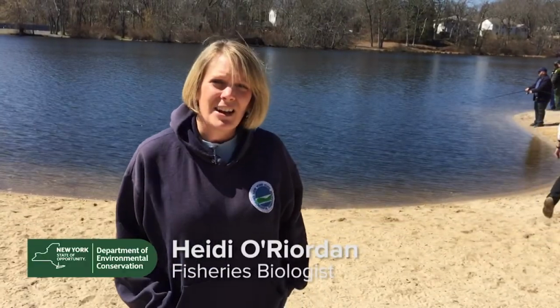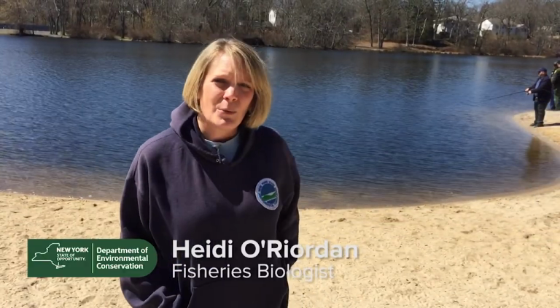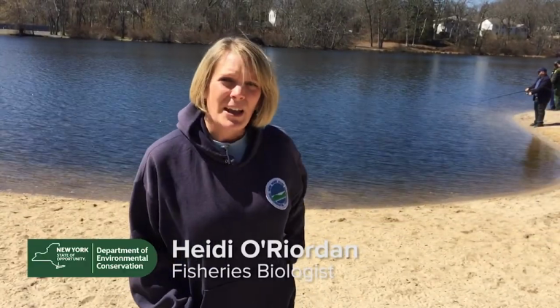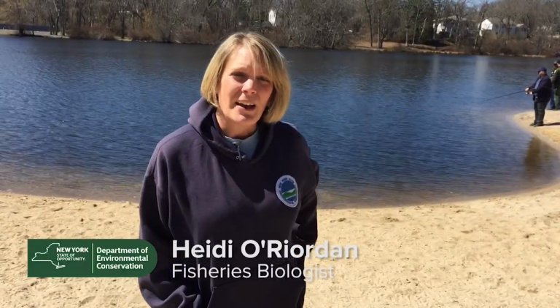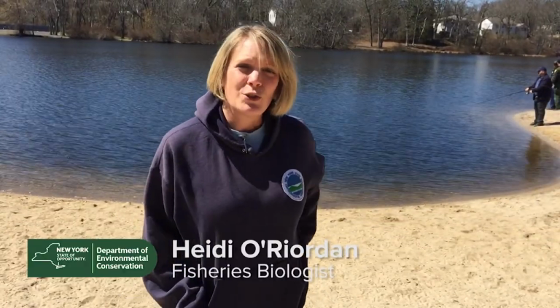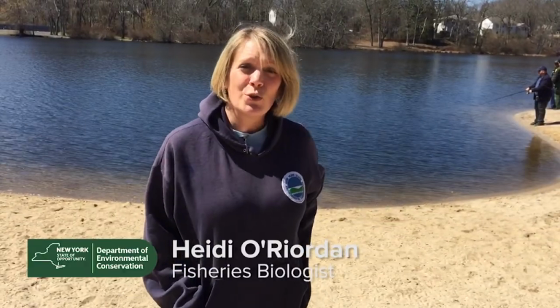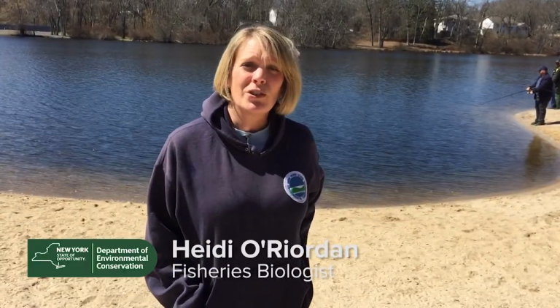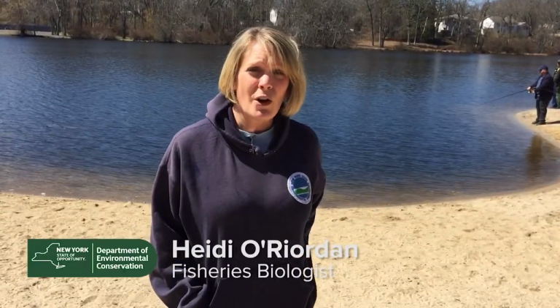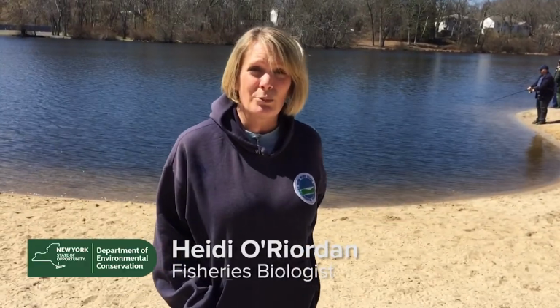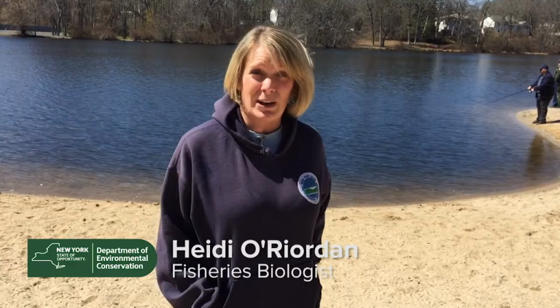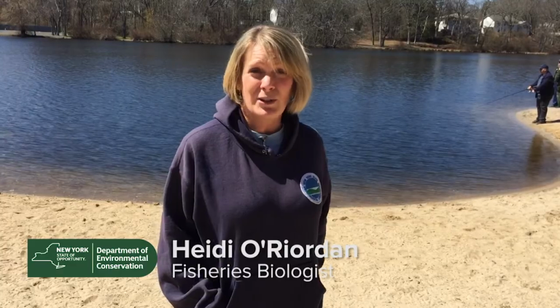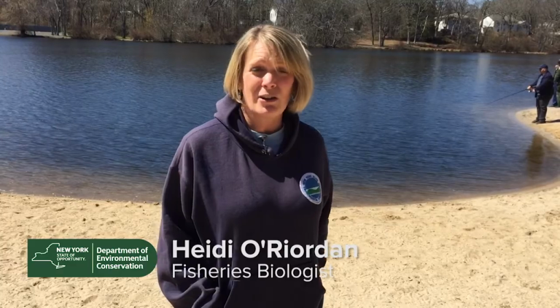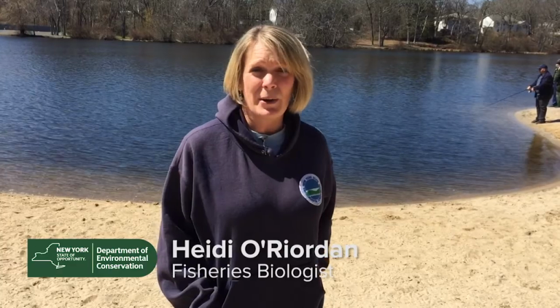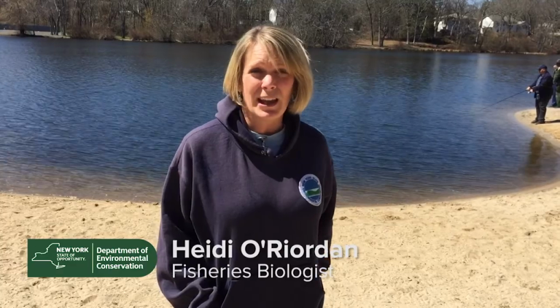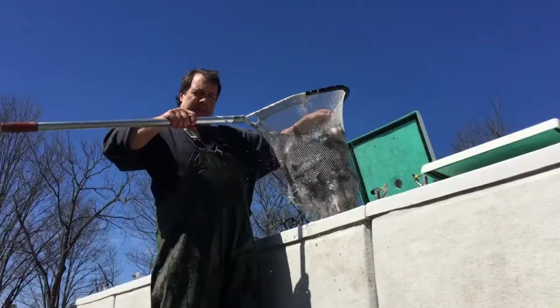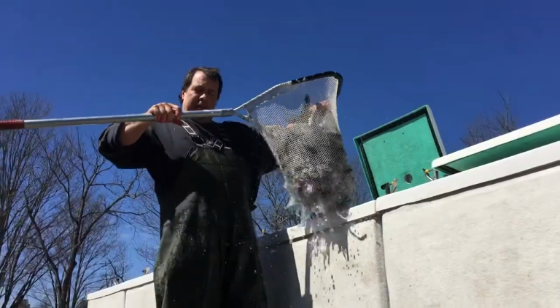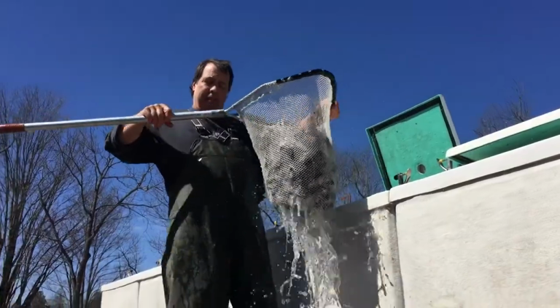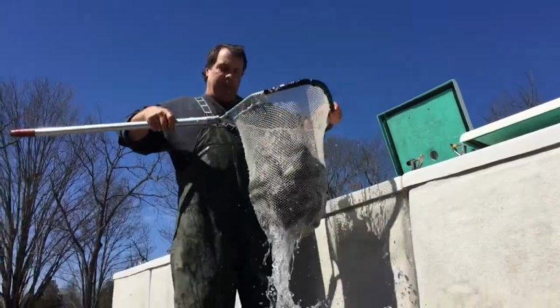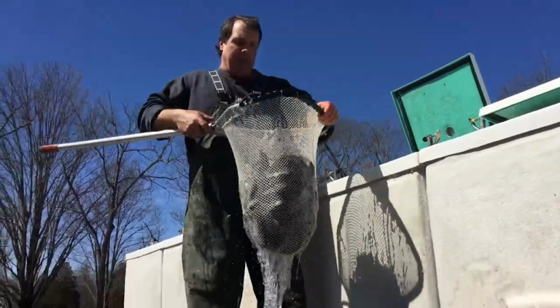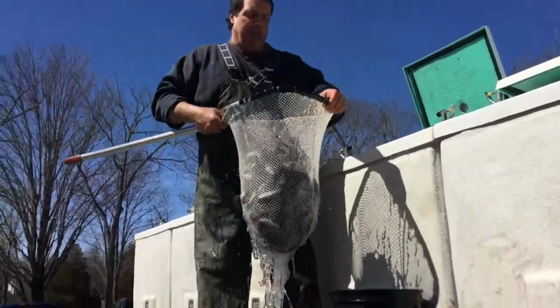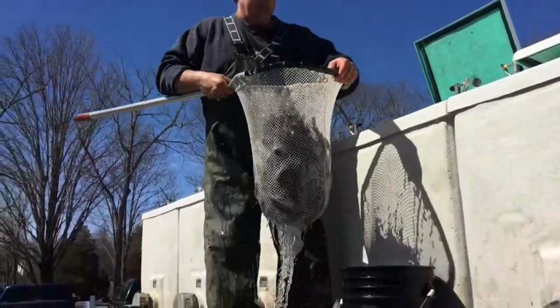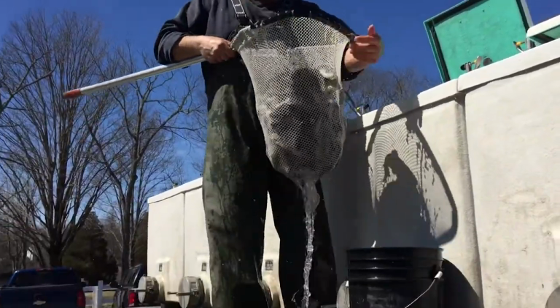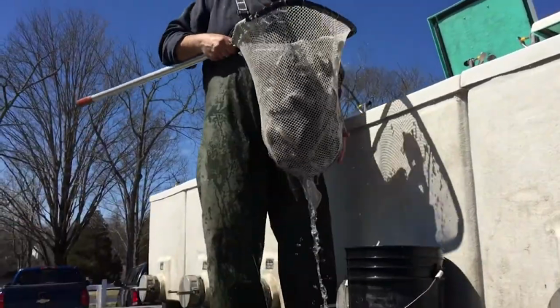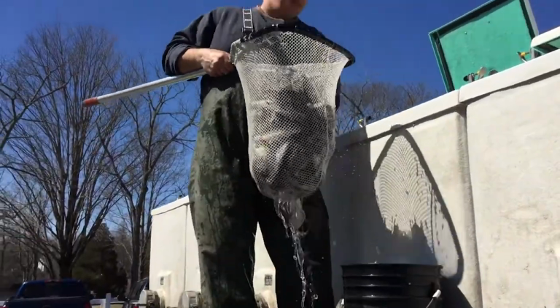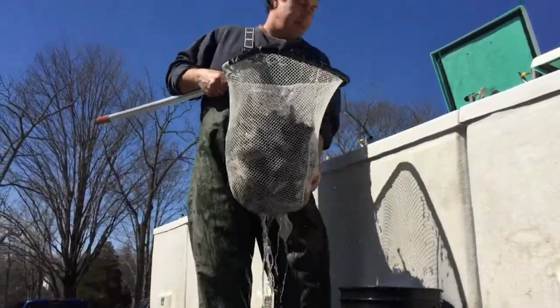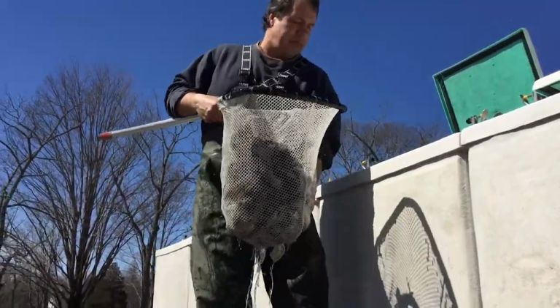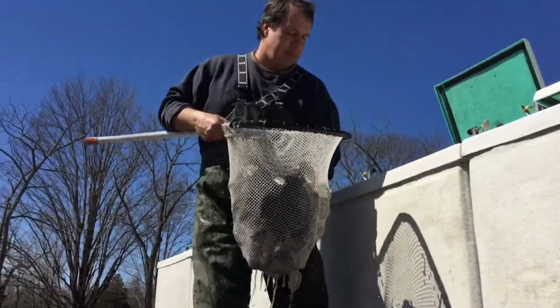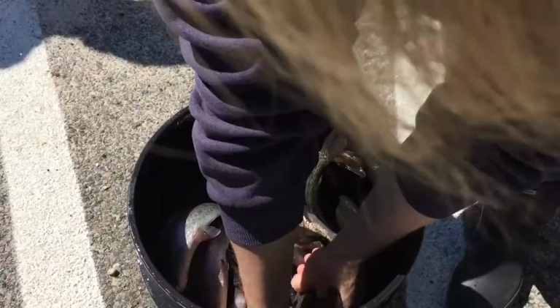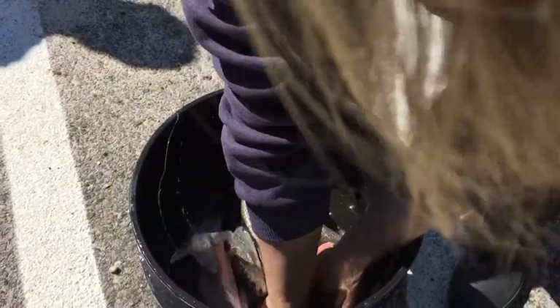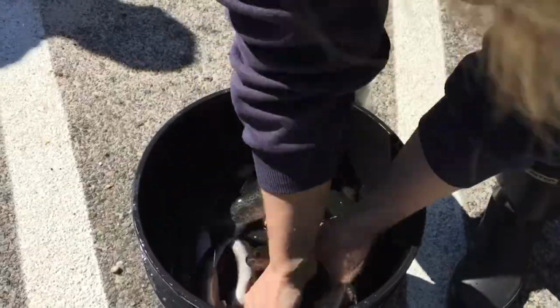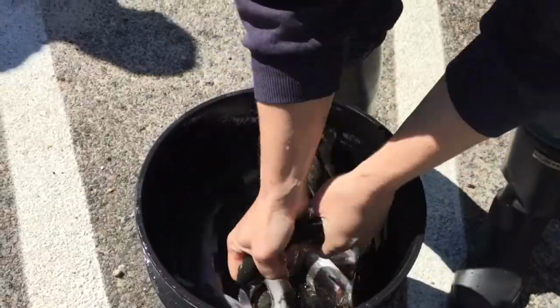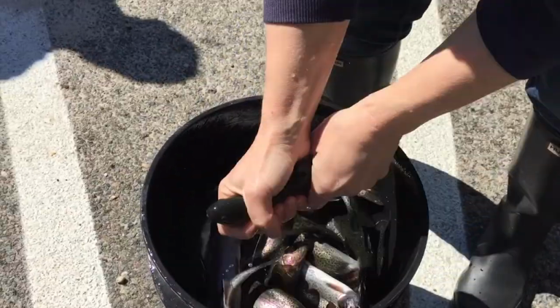We have two-year-old brown trout going in, about 300, and about 700 yearling rainbow trout.